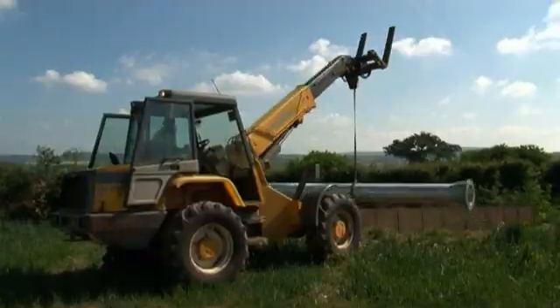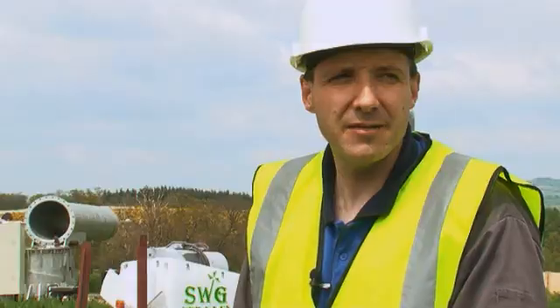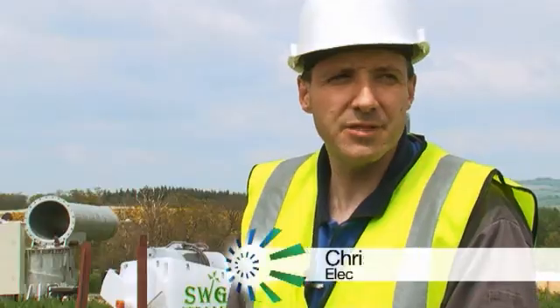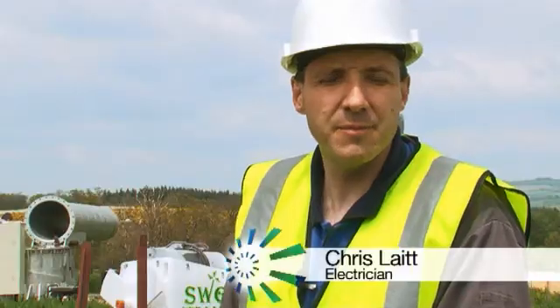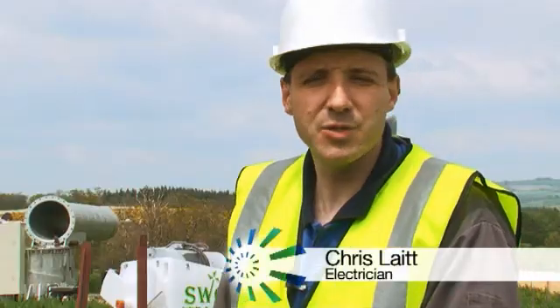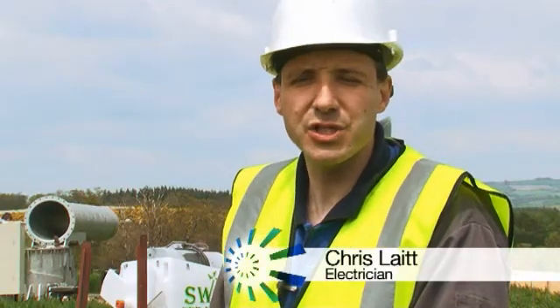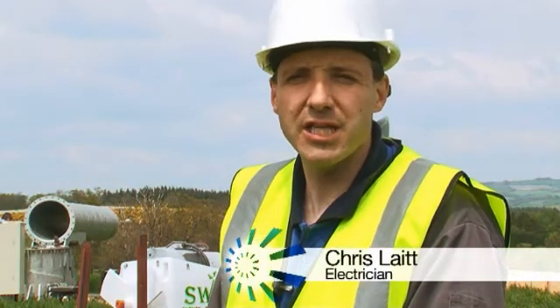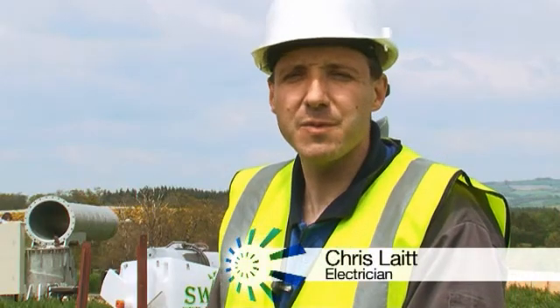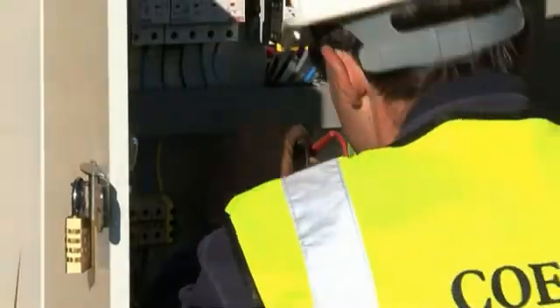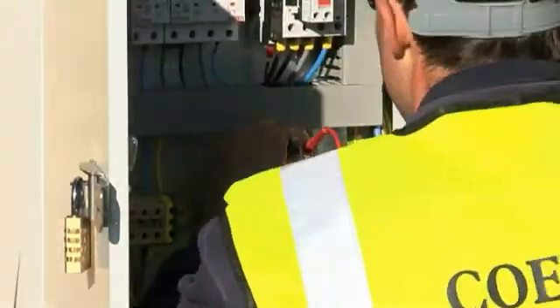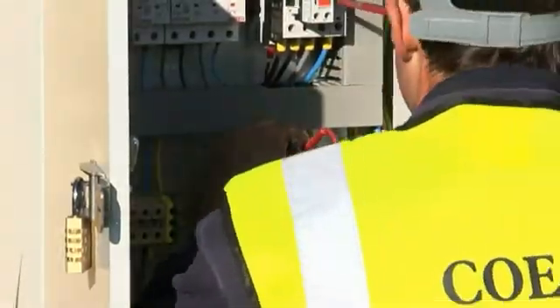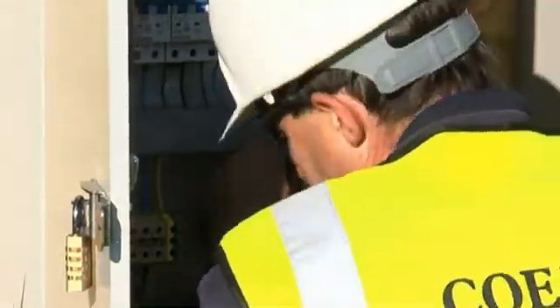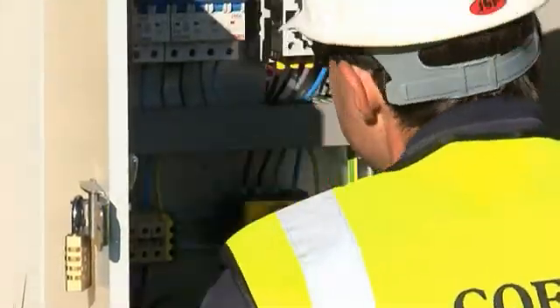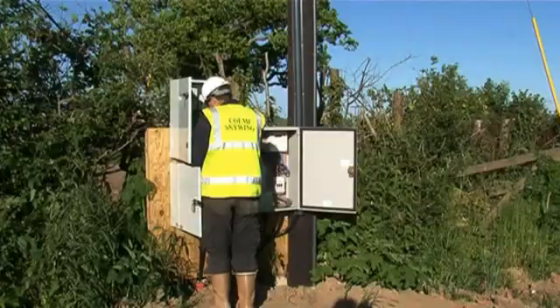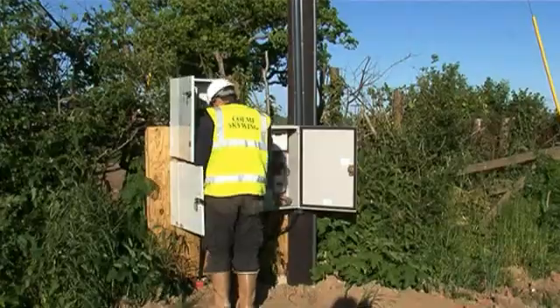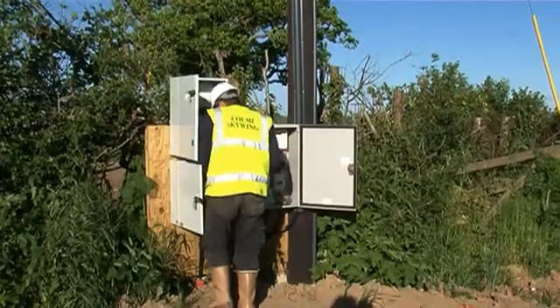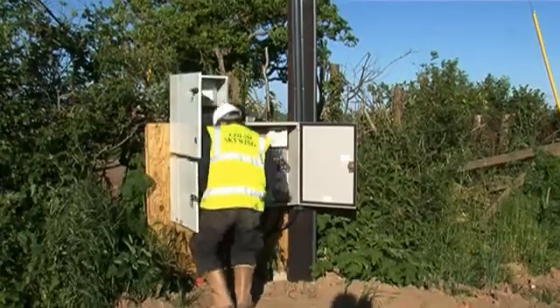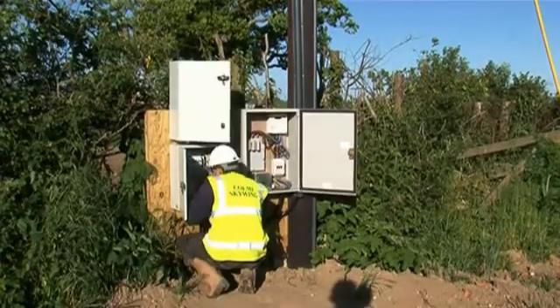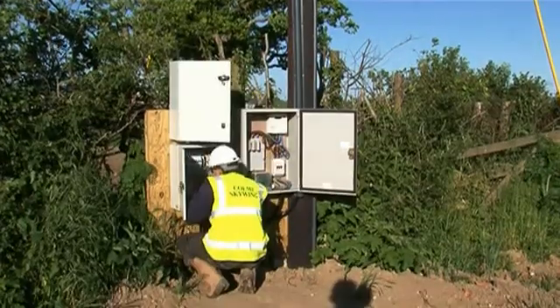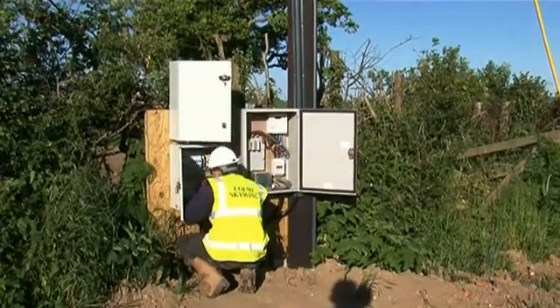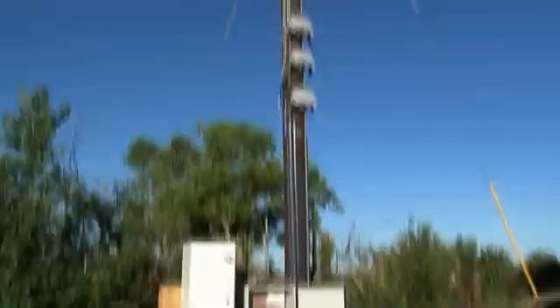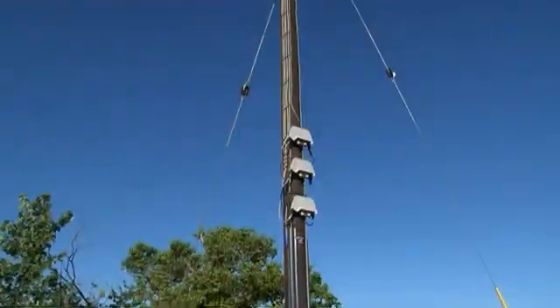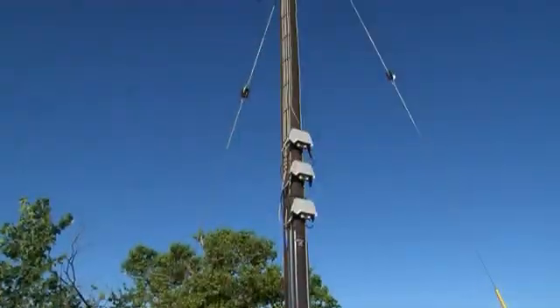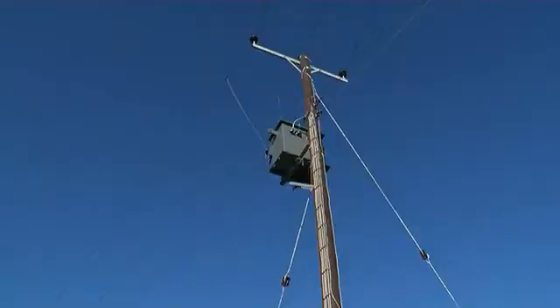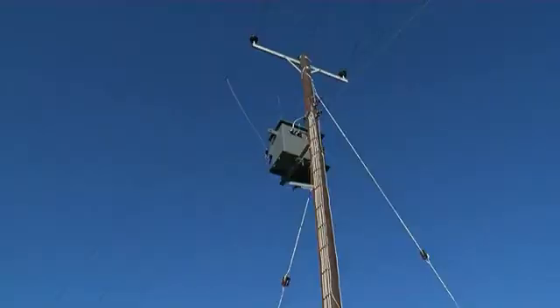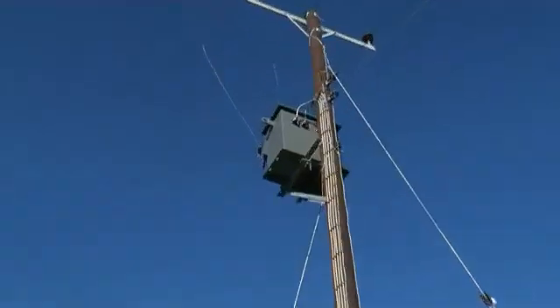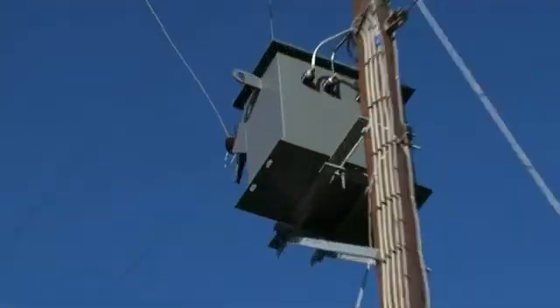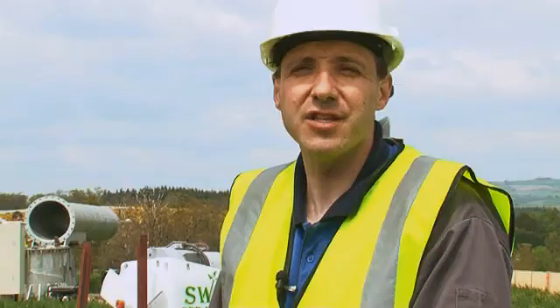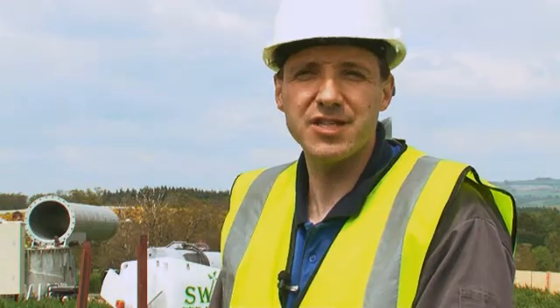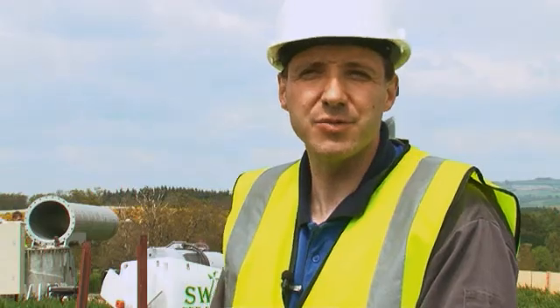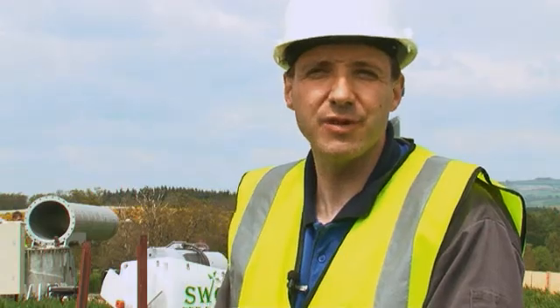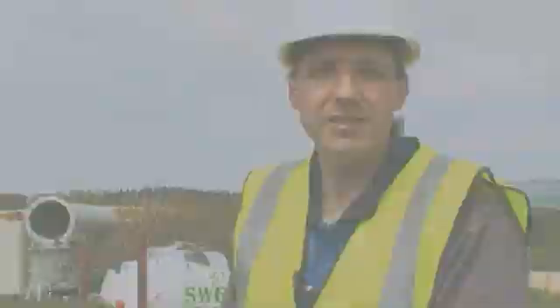There was some switchgear that was made up beforehand, which is in the corner, and that links the turbine to the national grid.